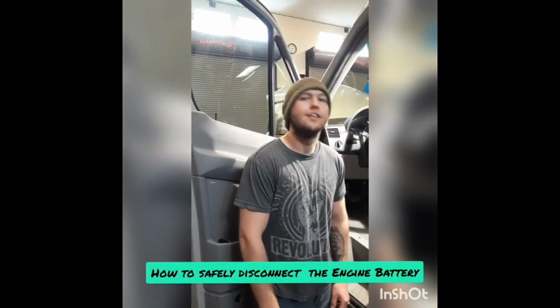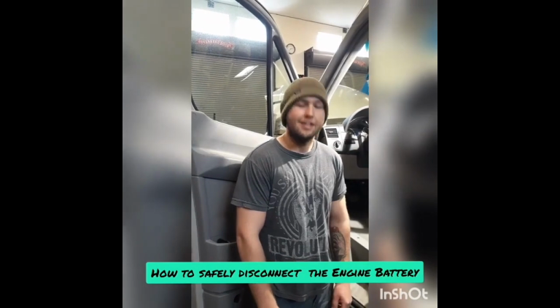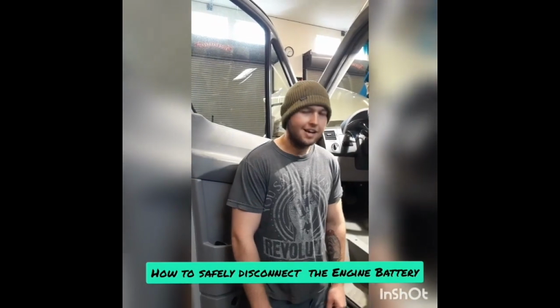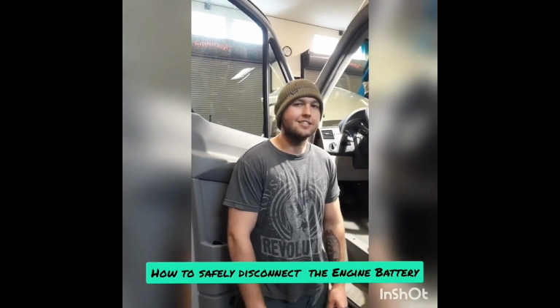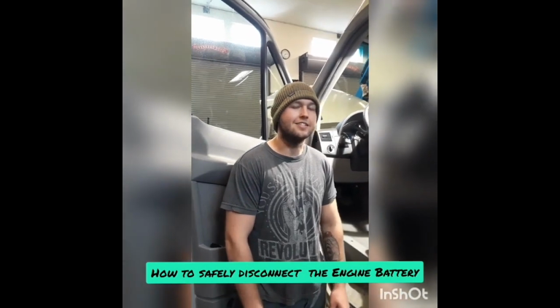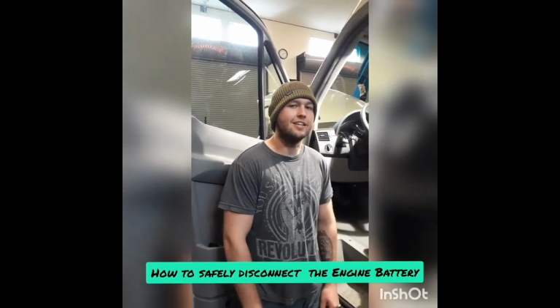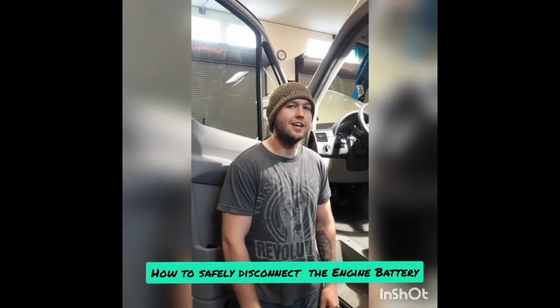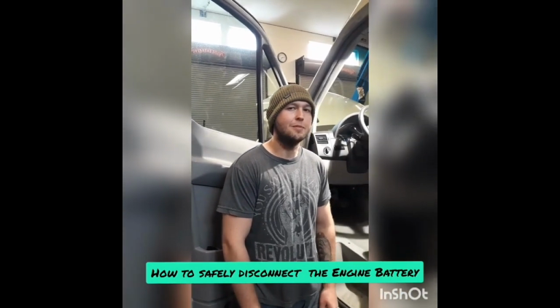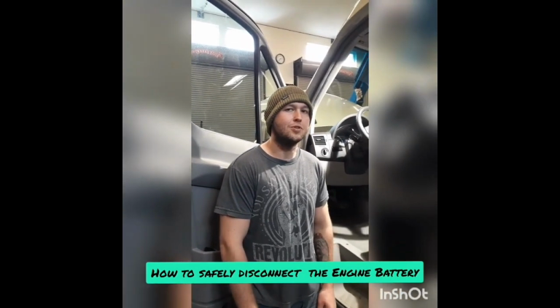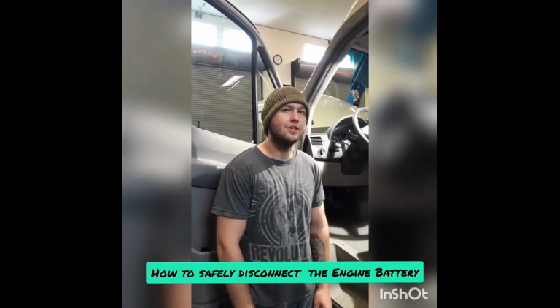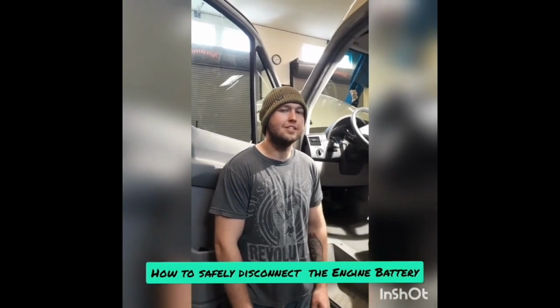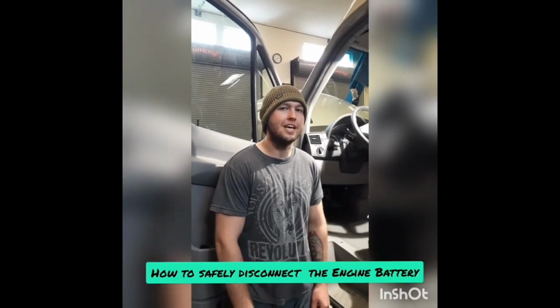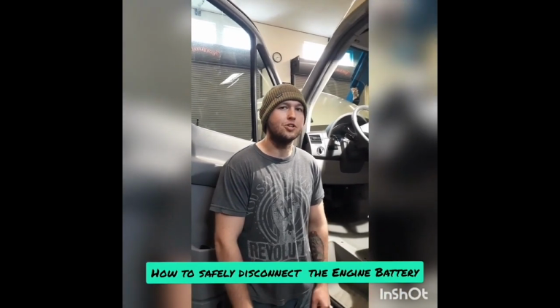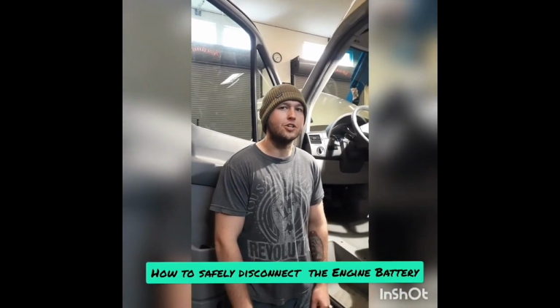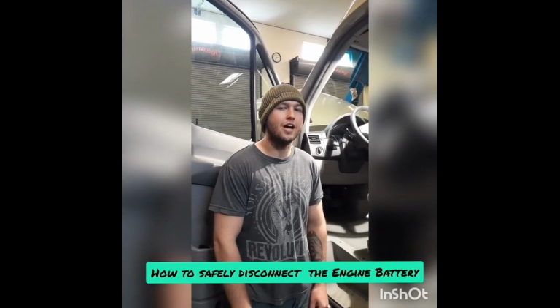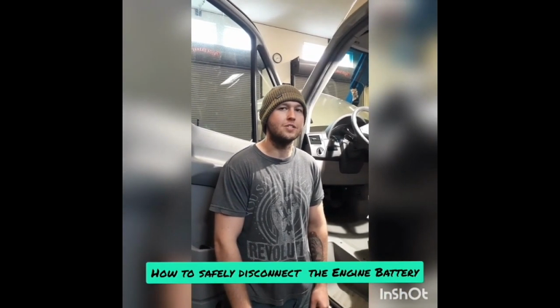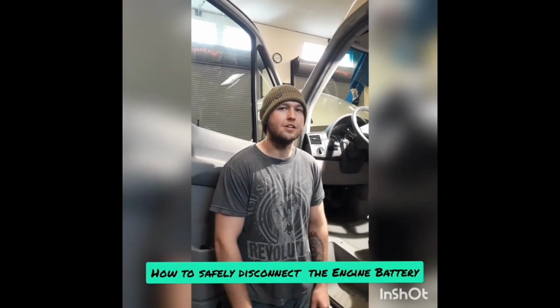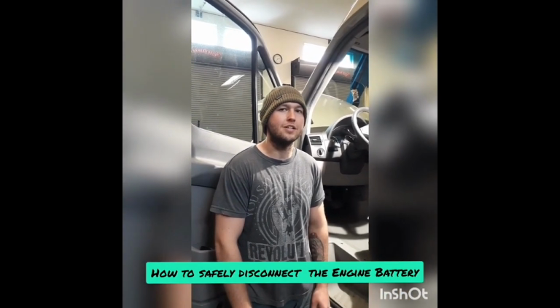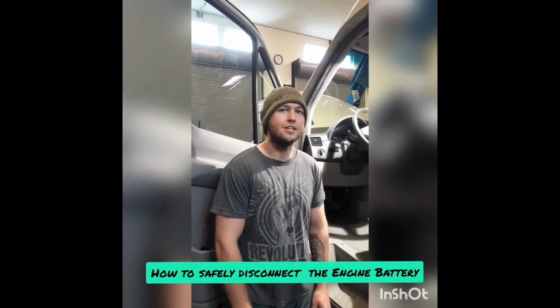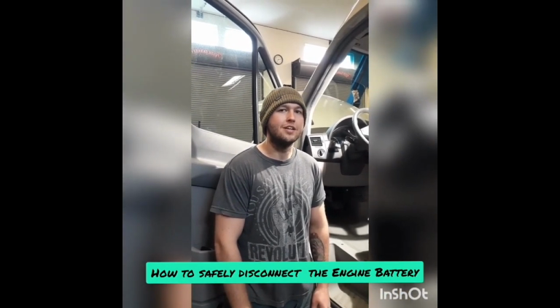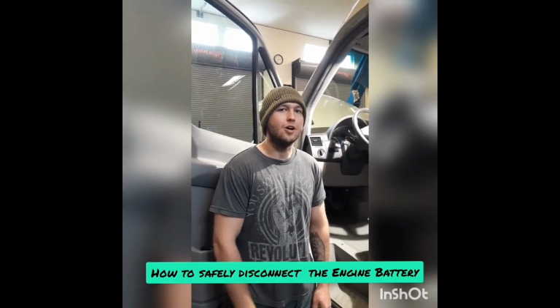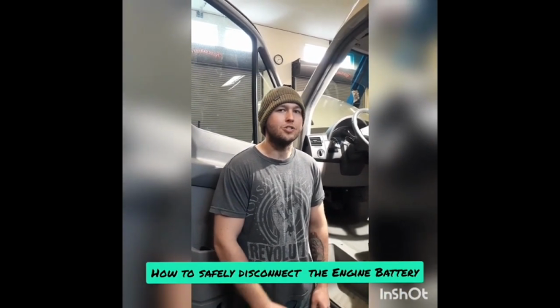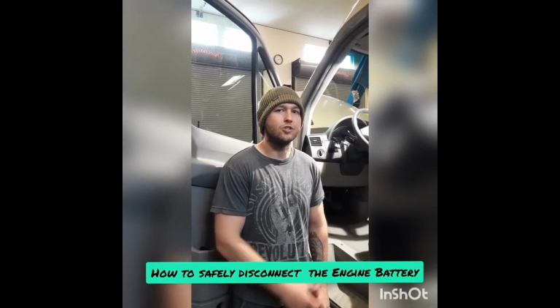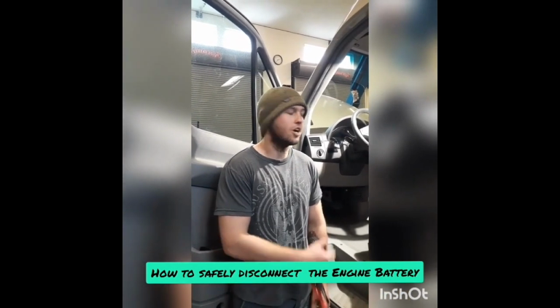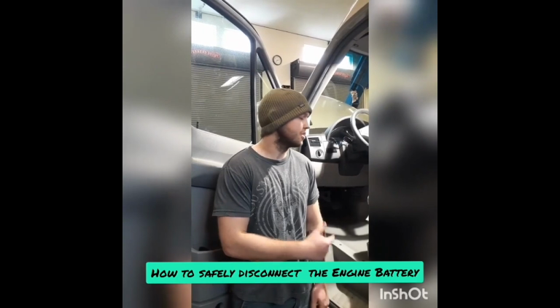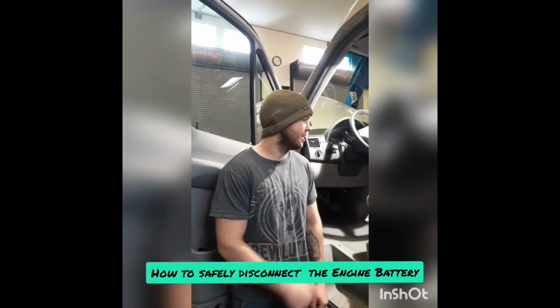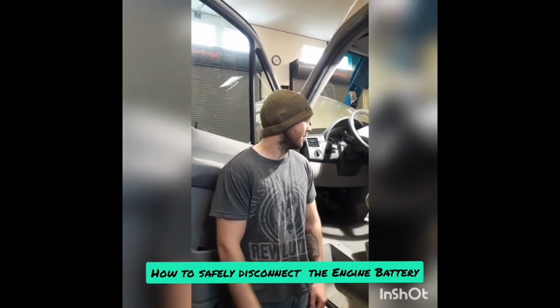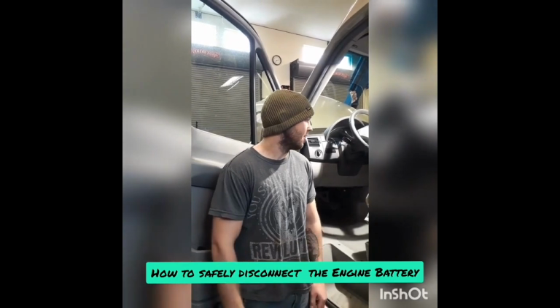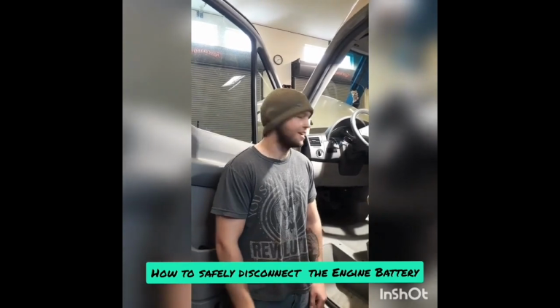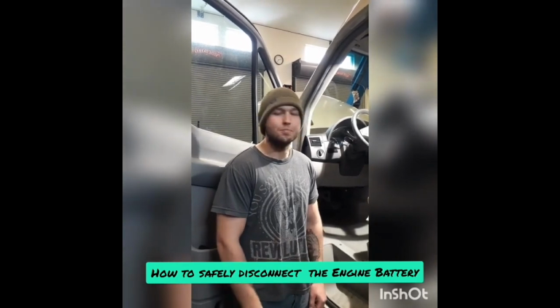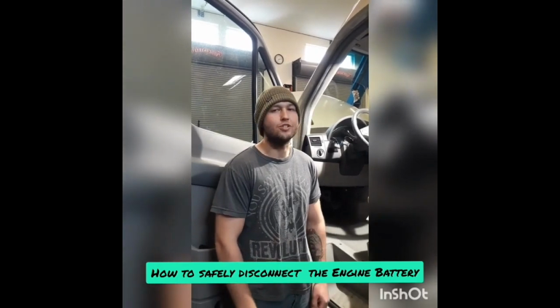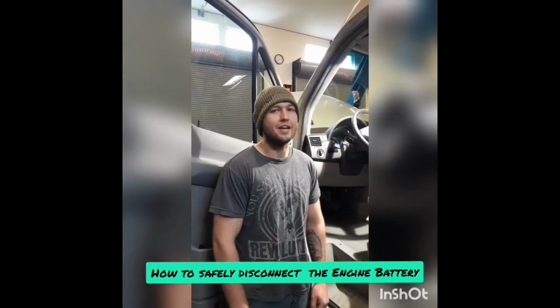Hey guys, this is Dylan at AM Solar. Today I'm going to show you how to install an alternator charger kit on a Sprinter van.